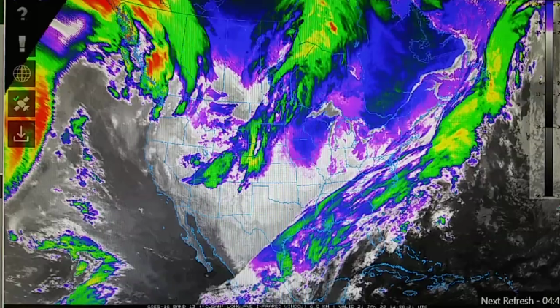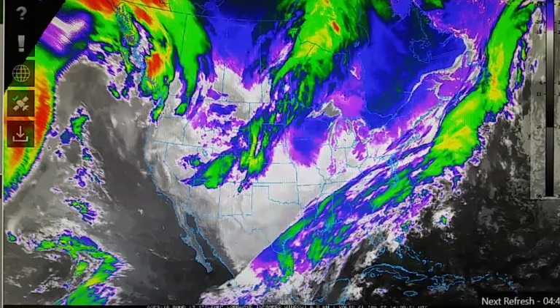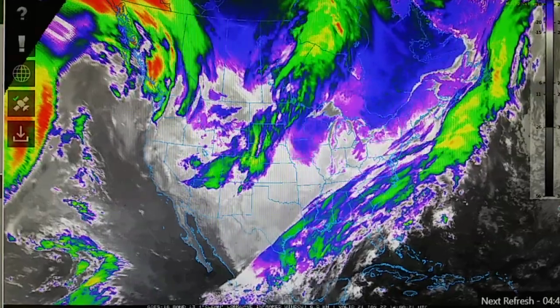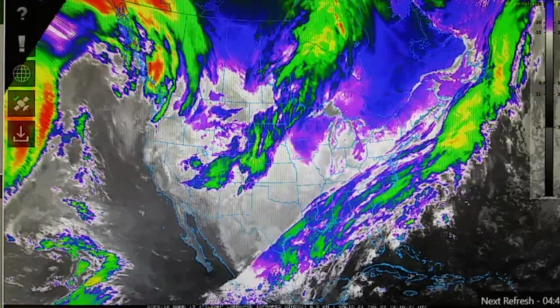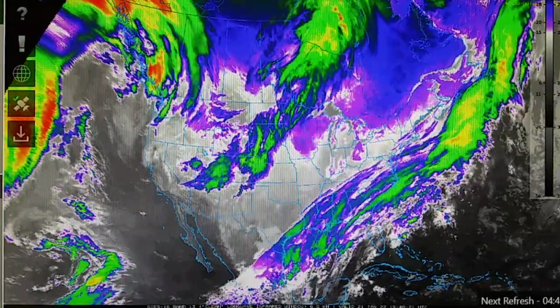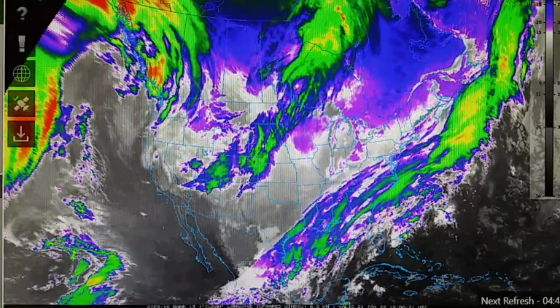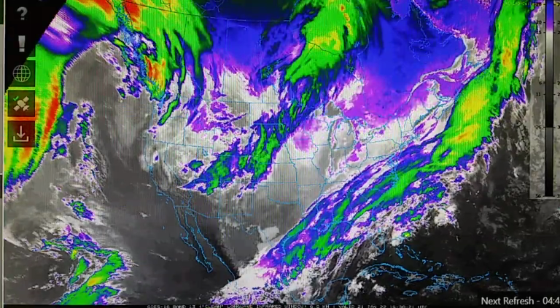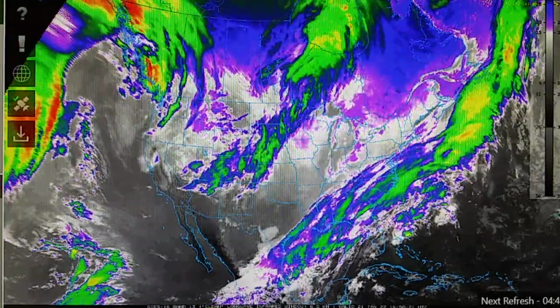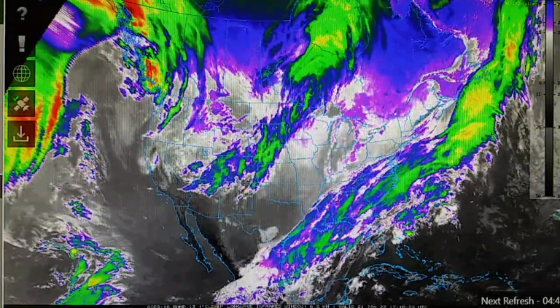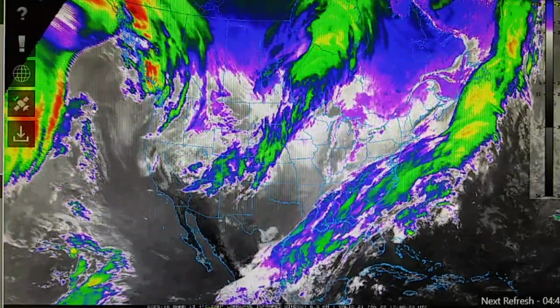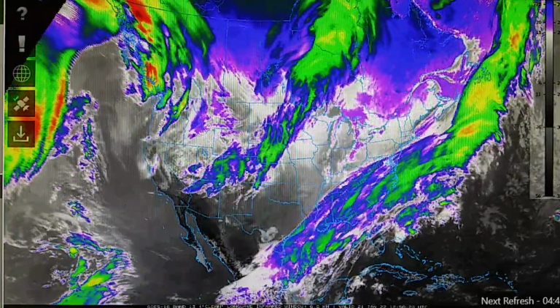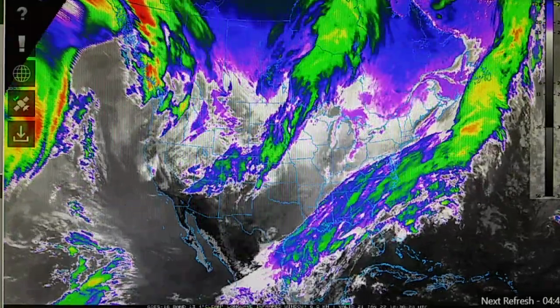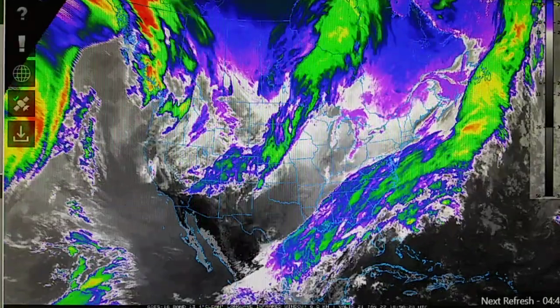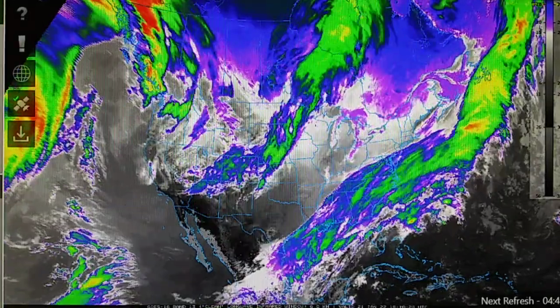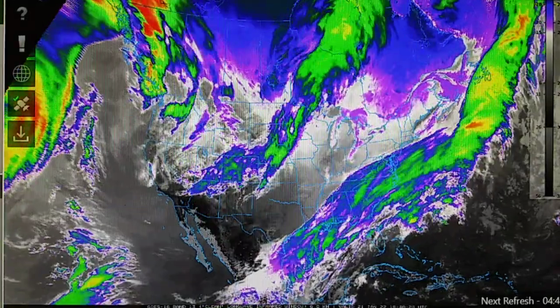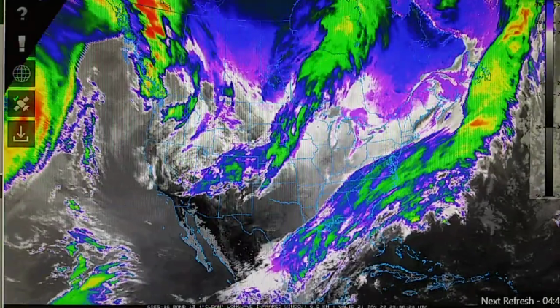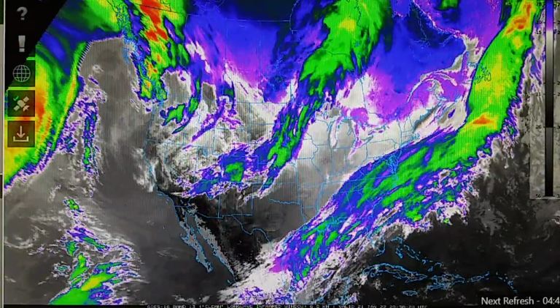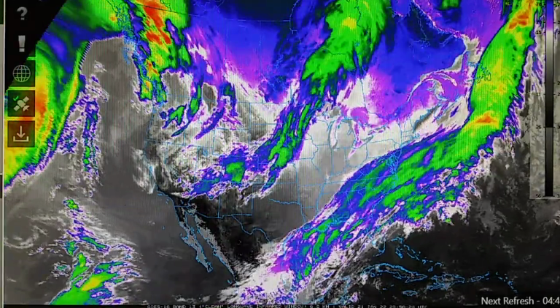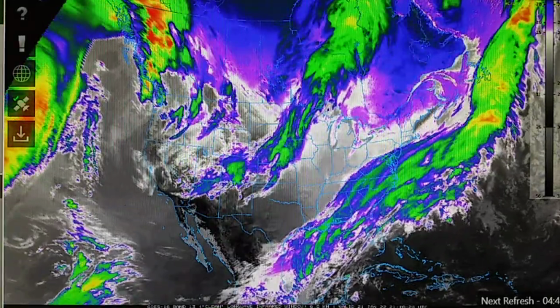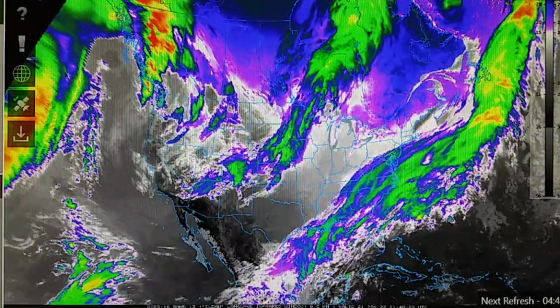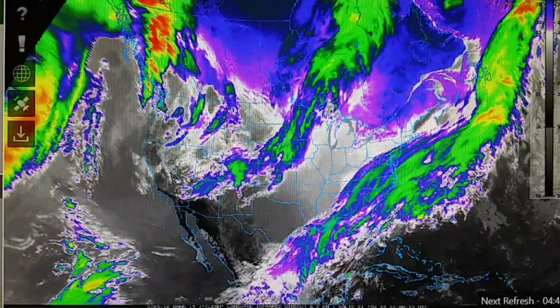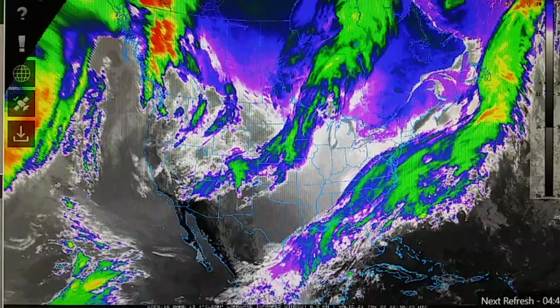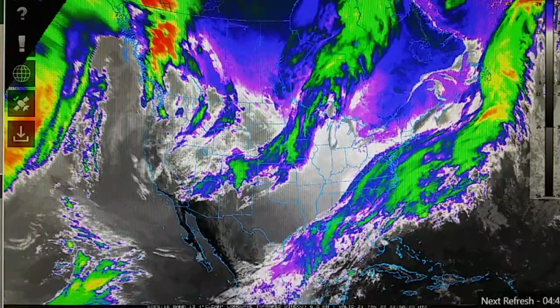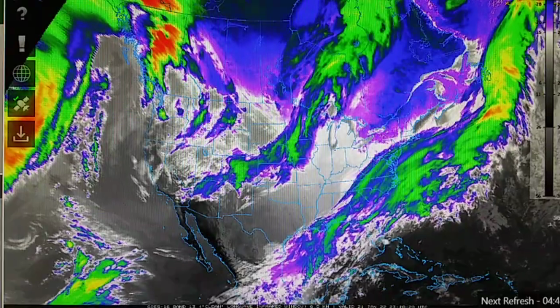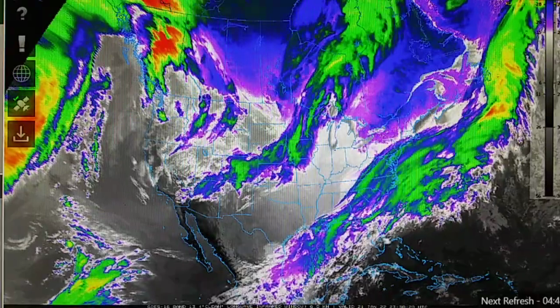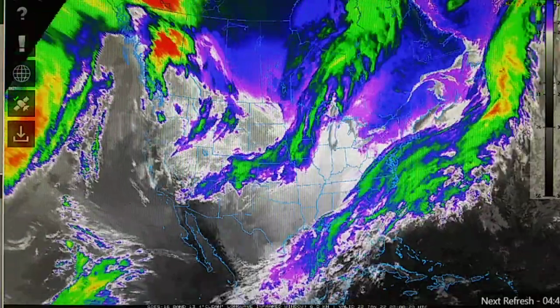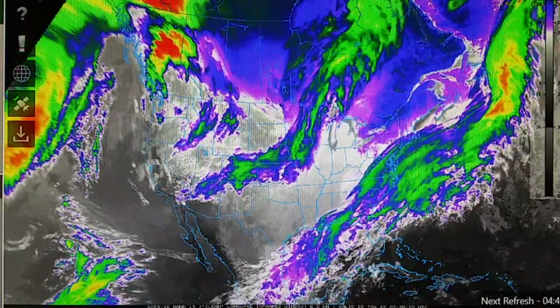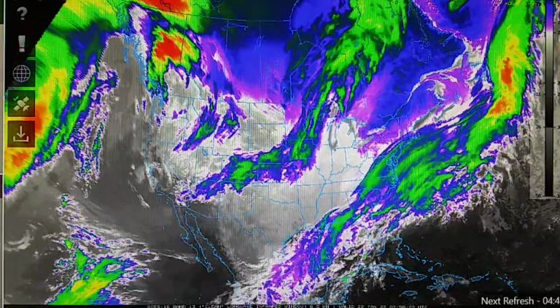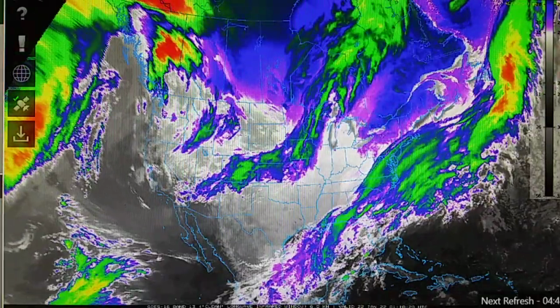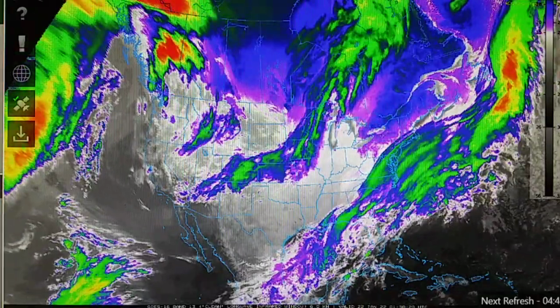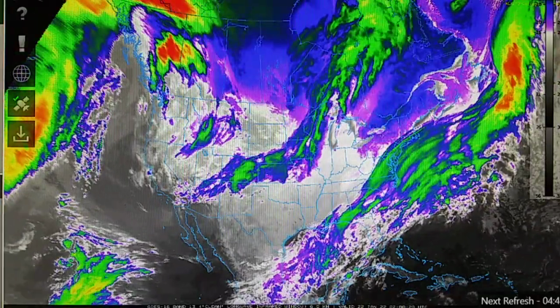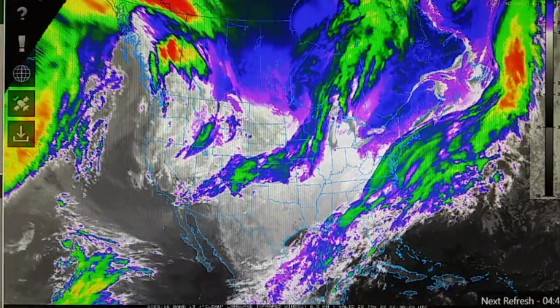Okay, Friday January 21st 2022. Right now we're looking at the continental US map.